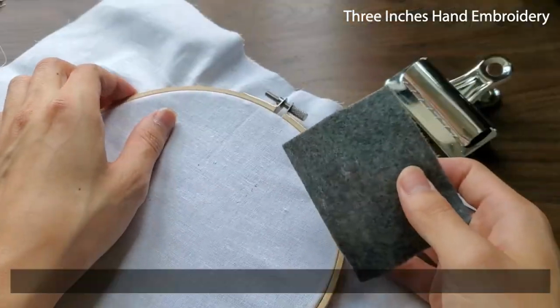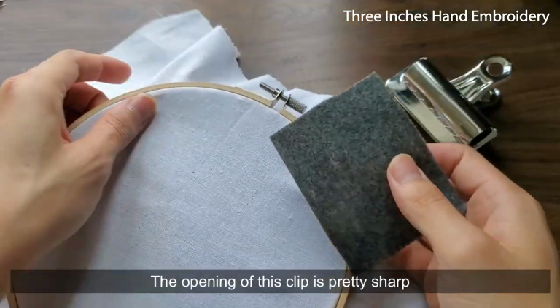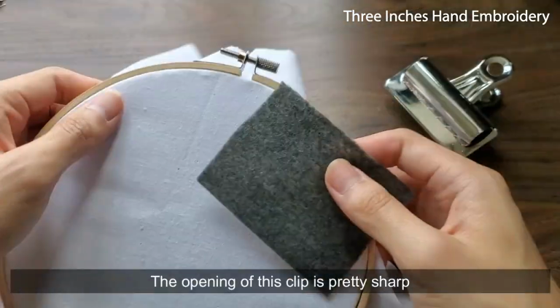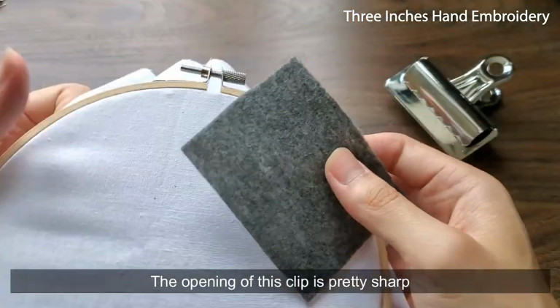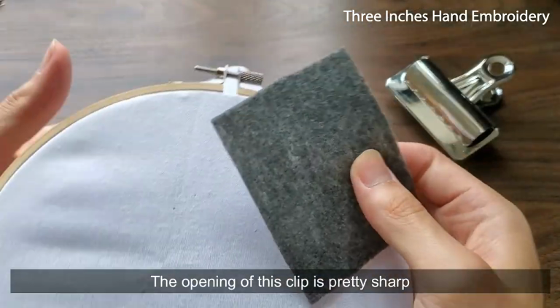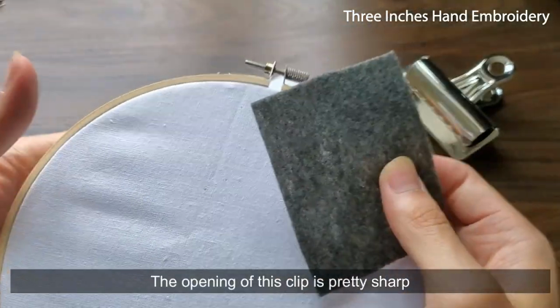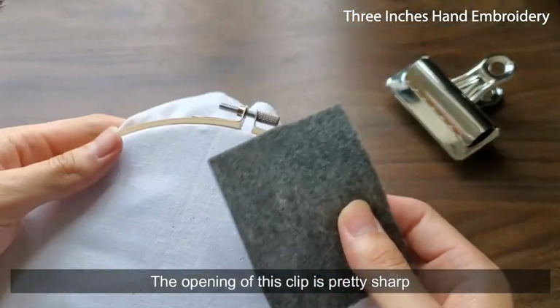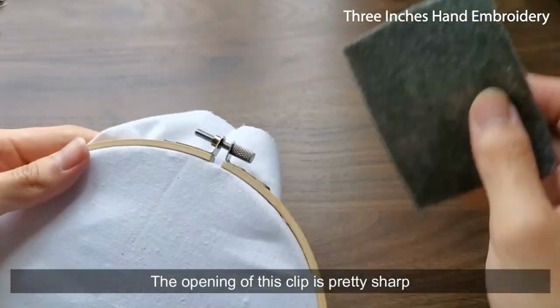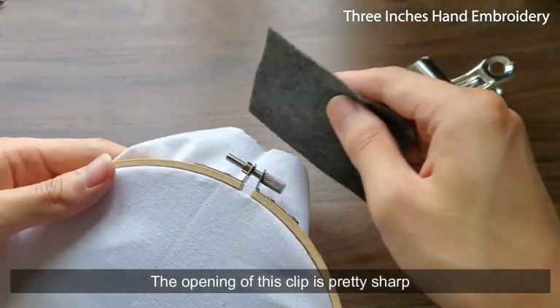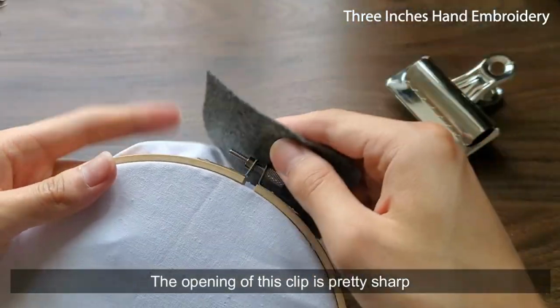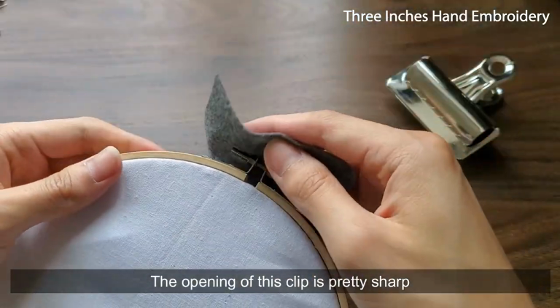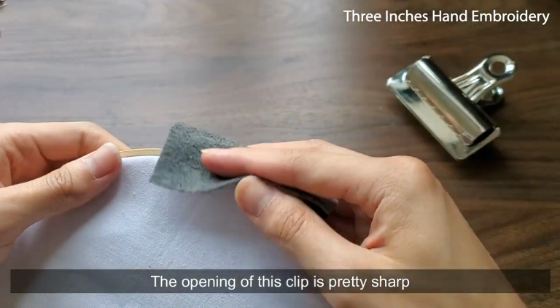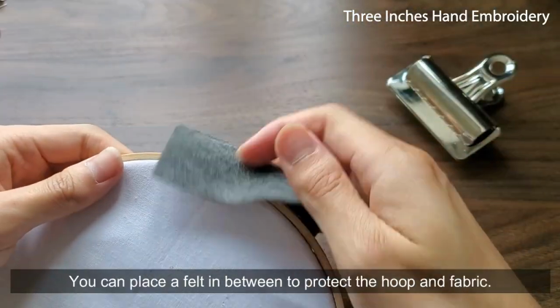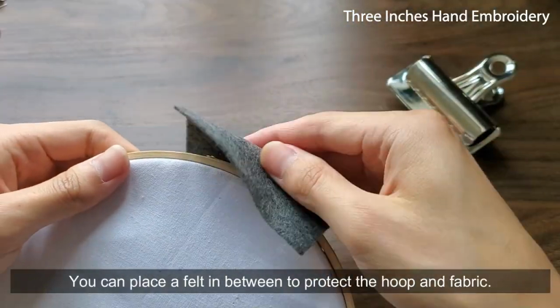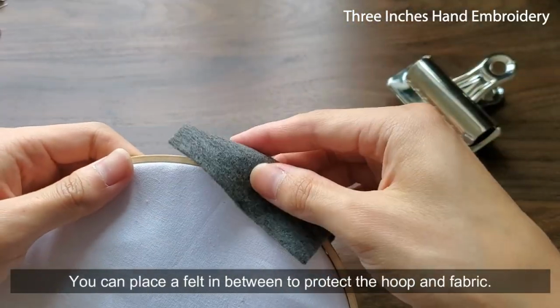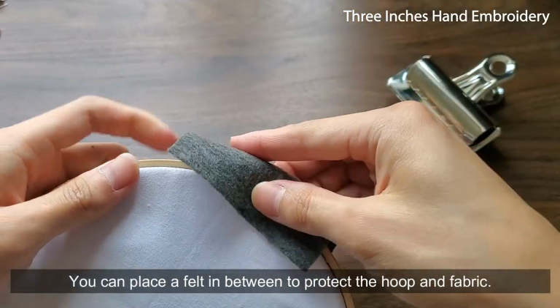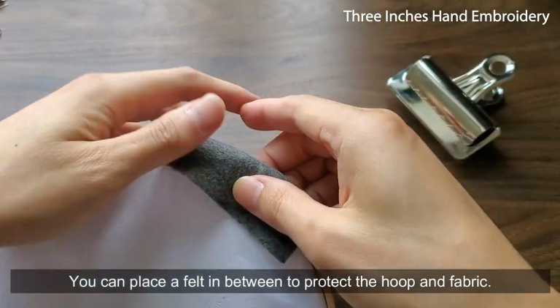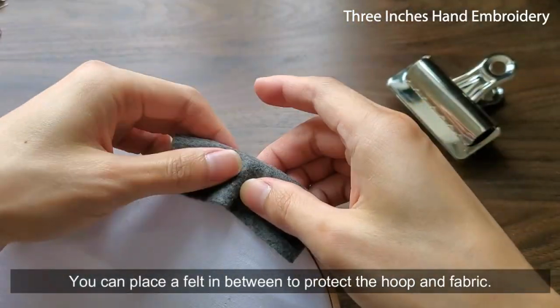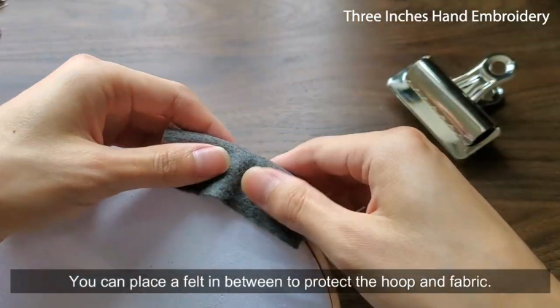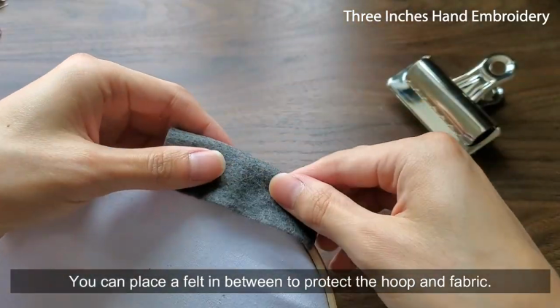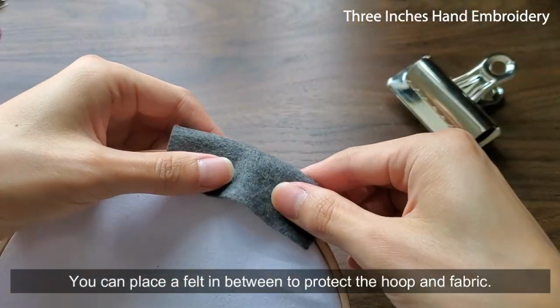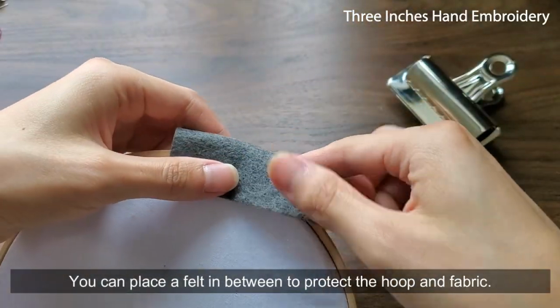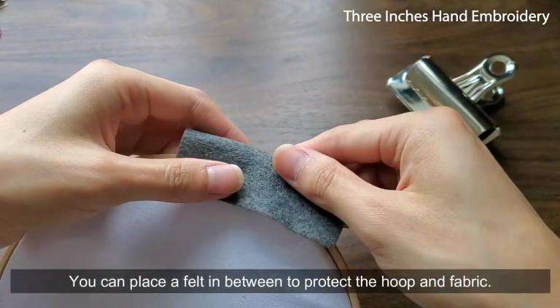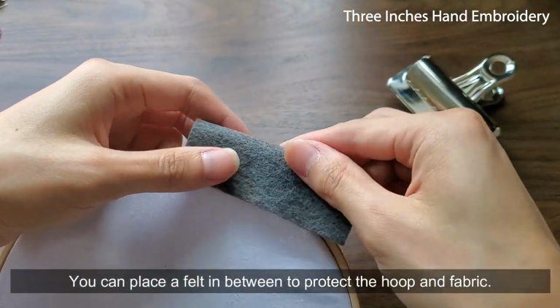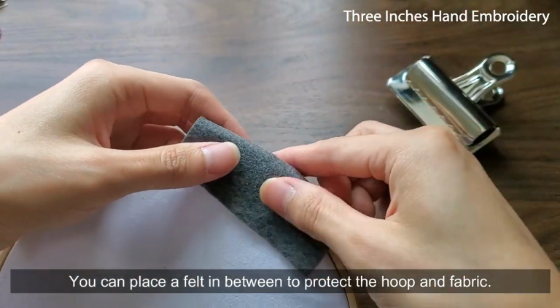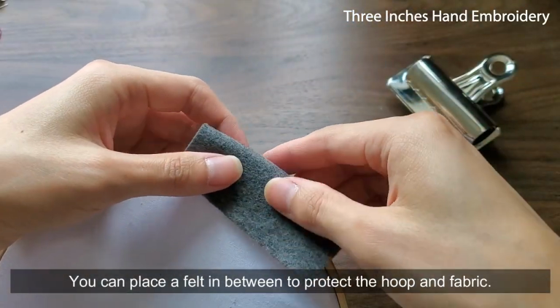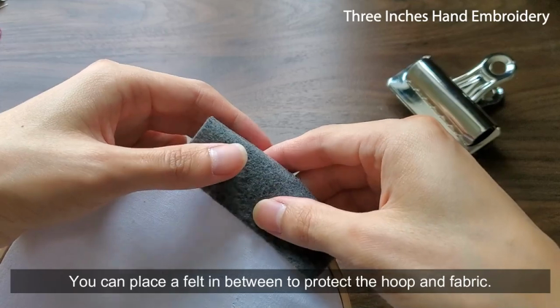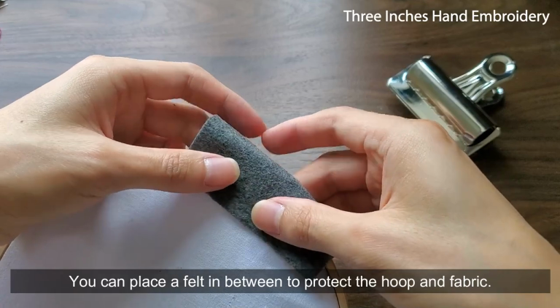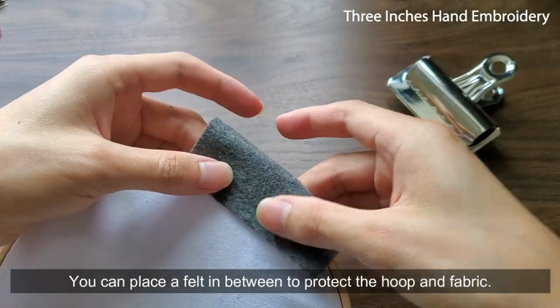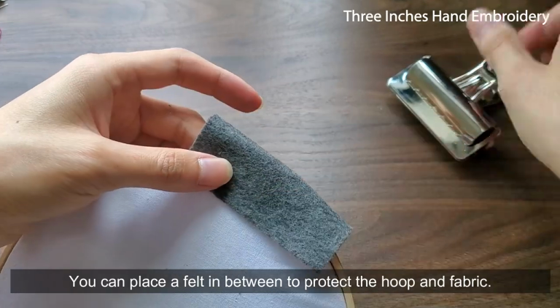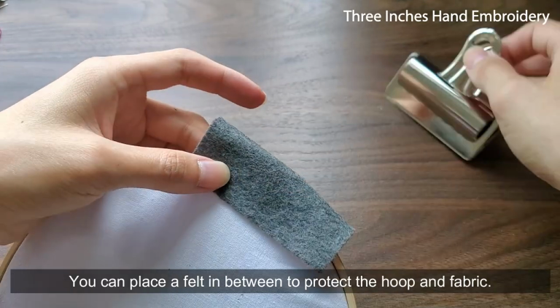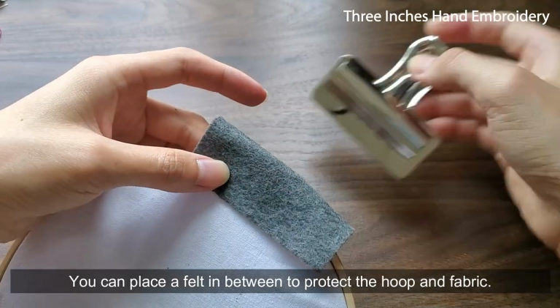The opening of this clip is pretty sharp. You can place a felt in between to protect the hoop and fabric.